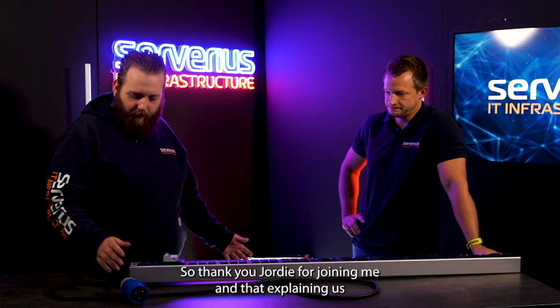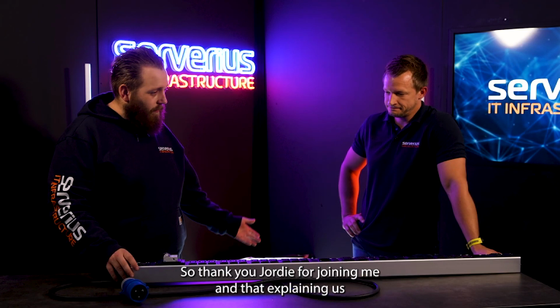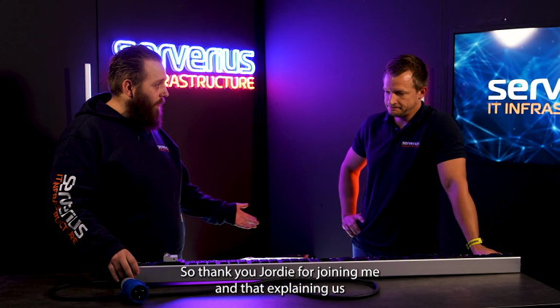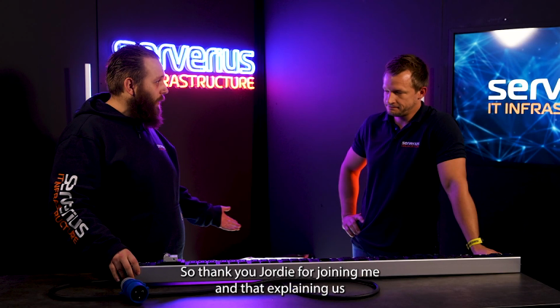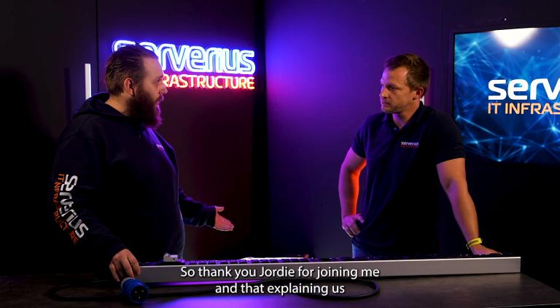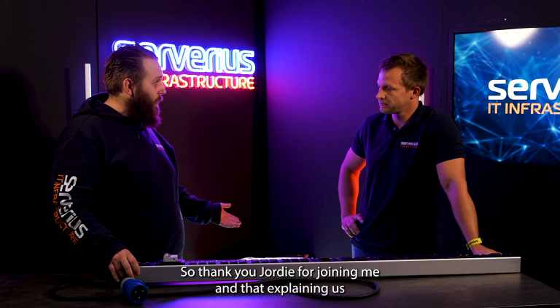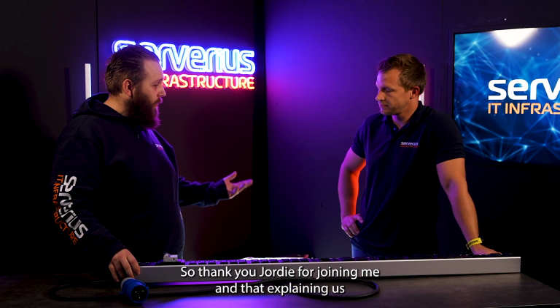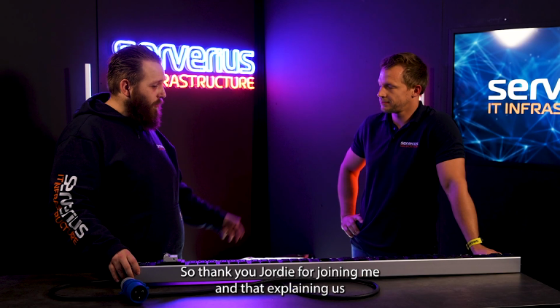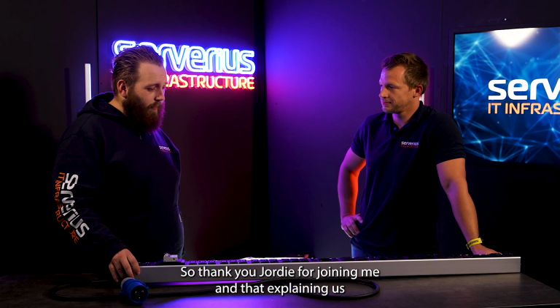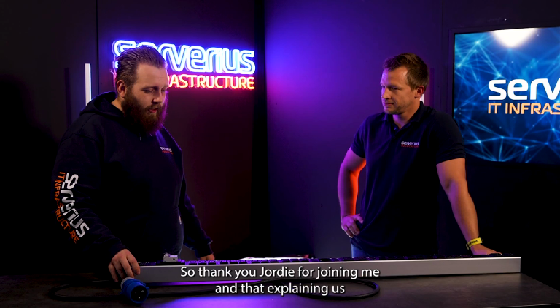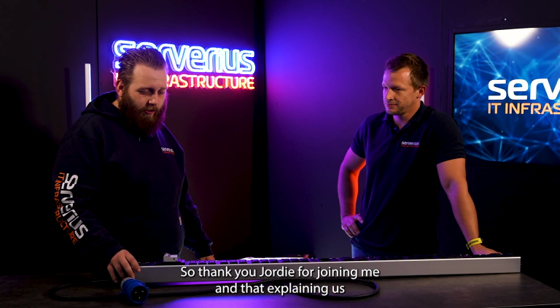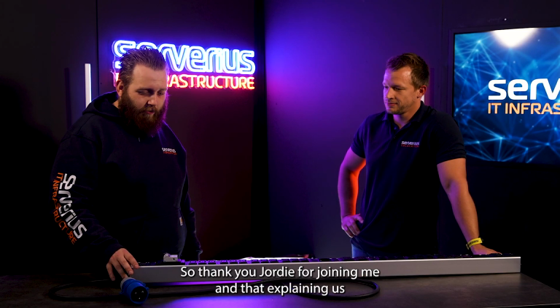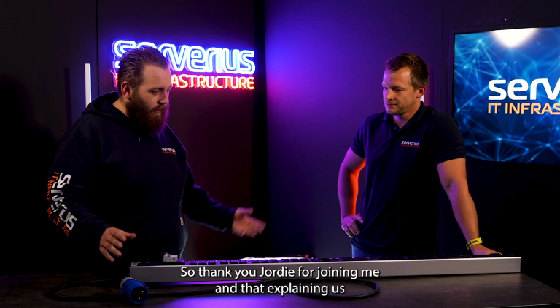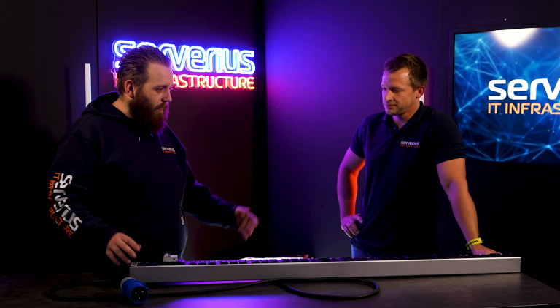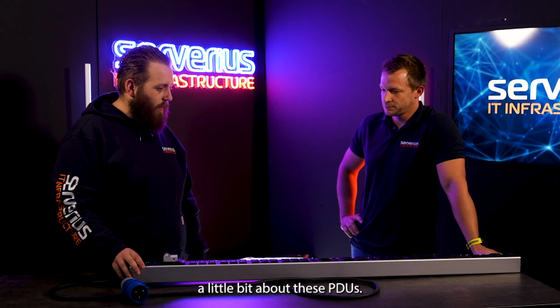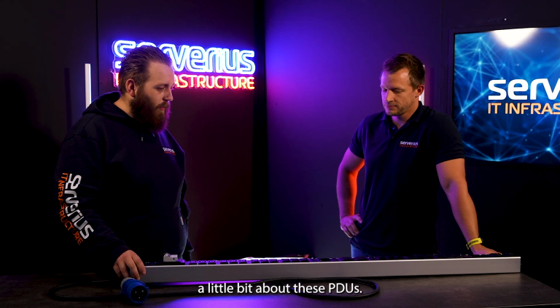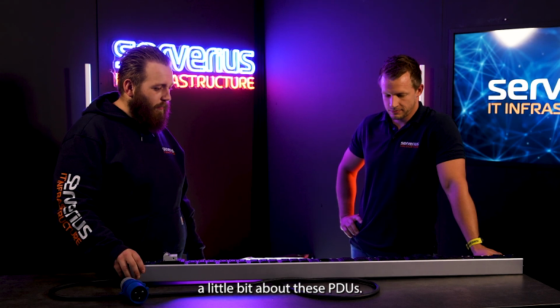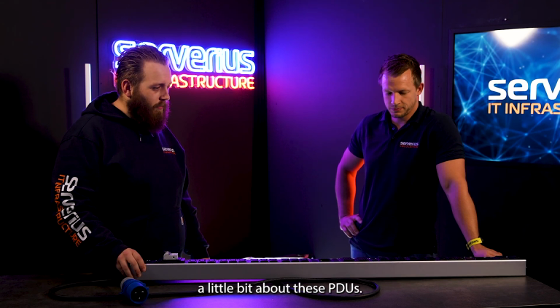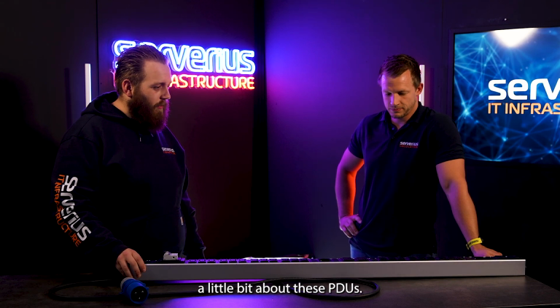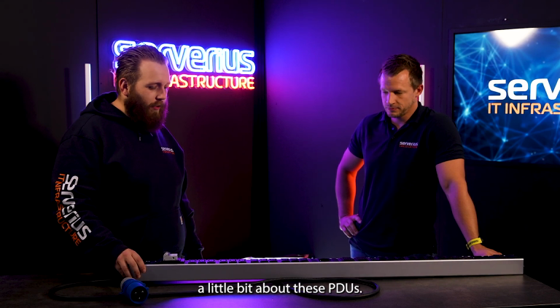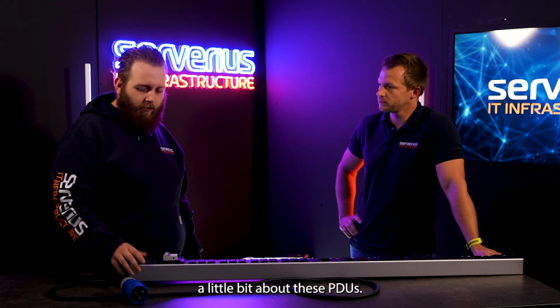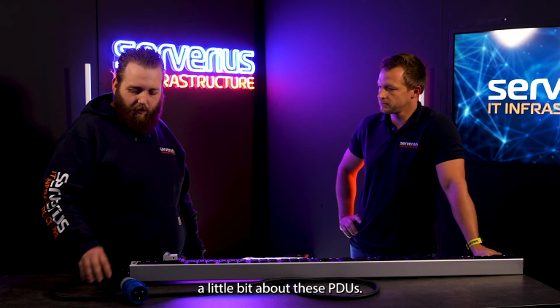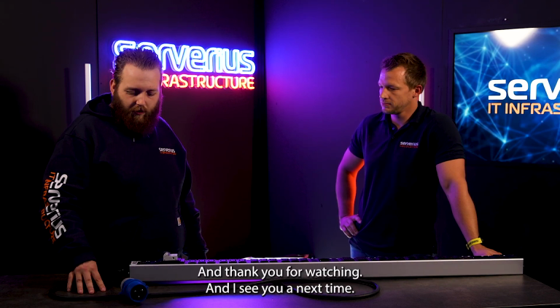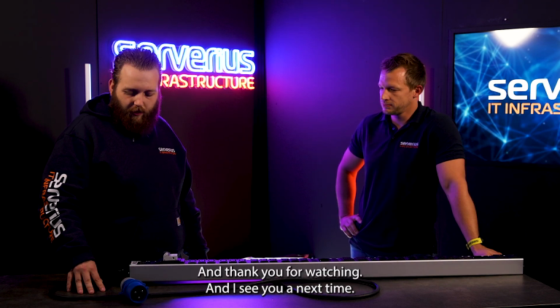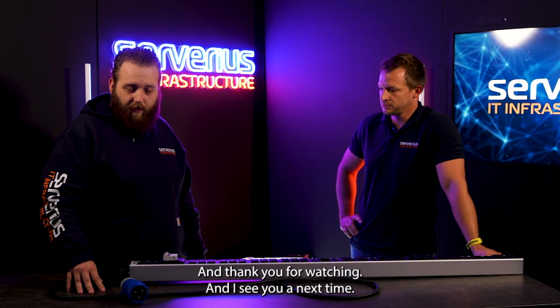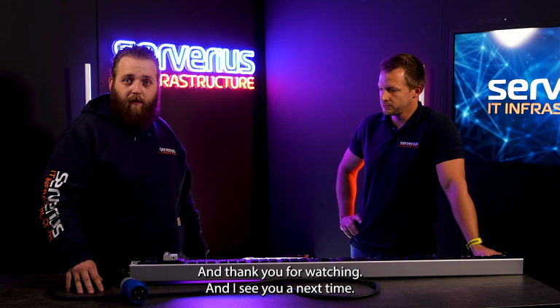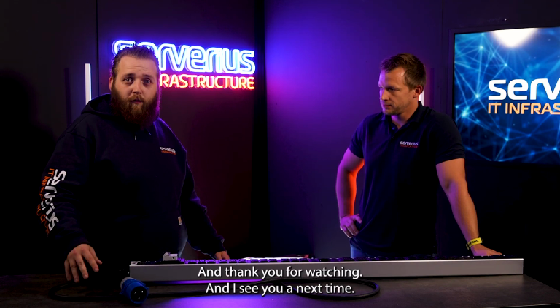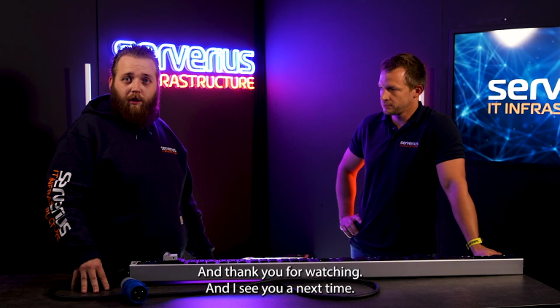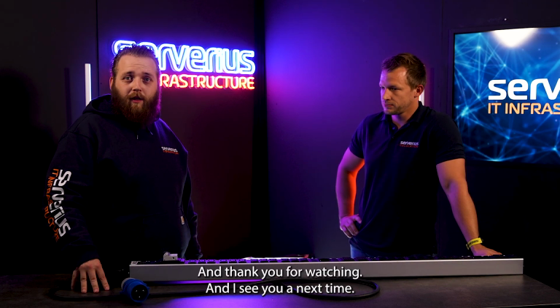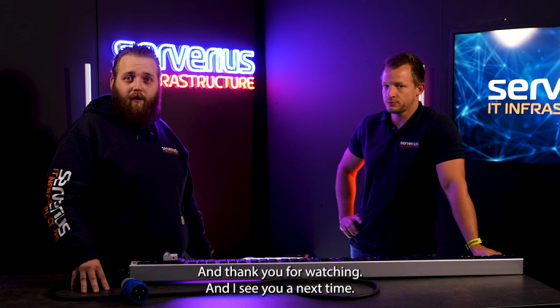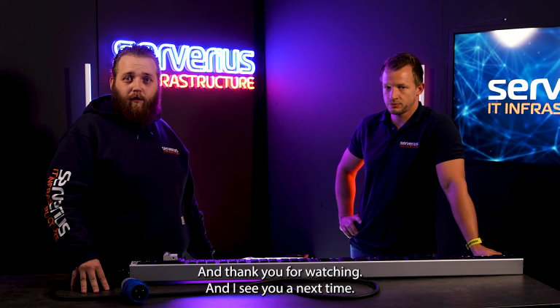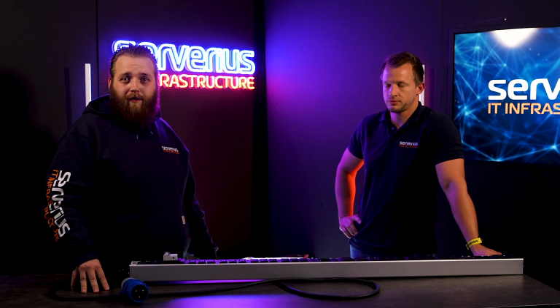All right, so thank you, Jordi, for joining me and explaining a little bit about these PDUs. Thank you for watching, and I'll see you next time.